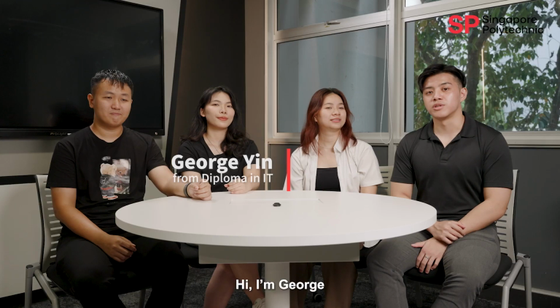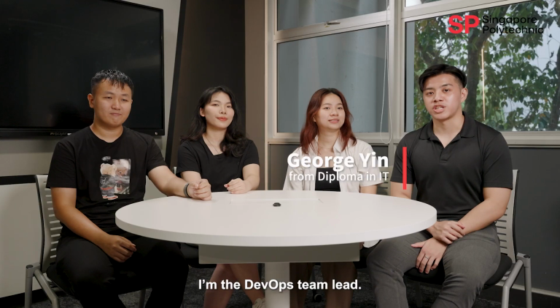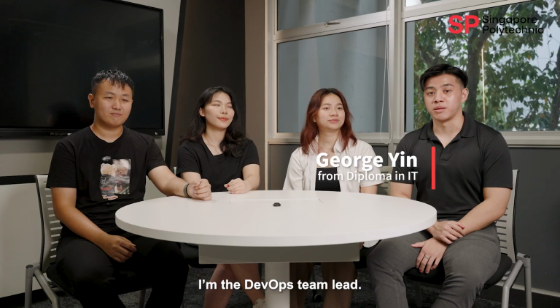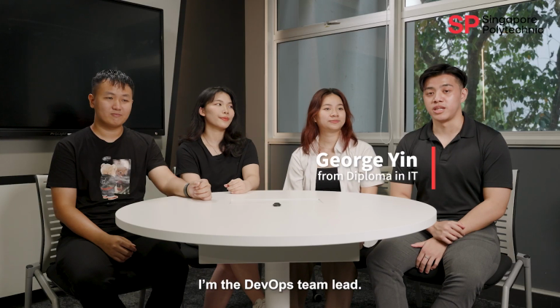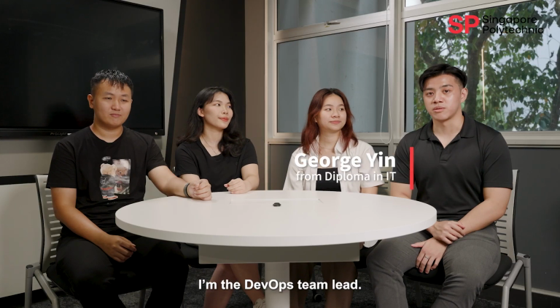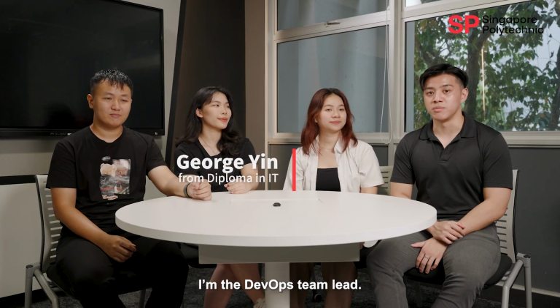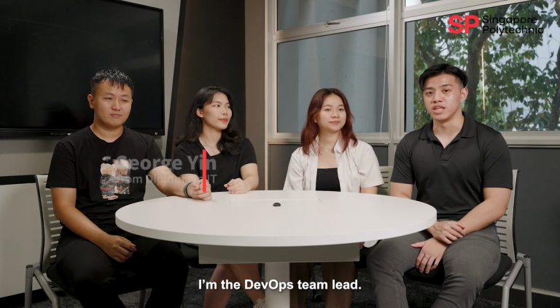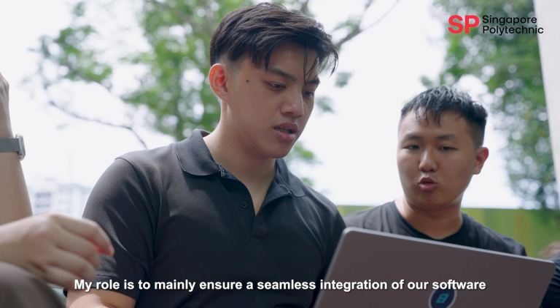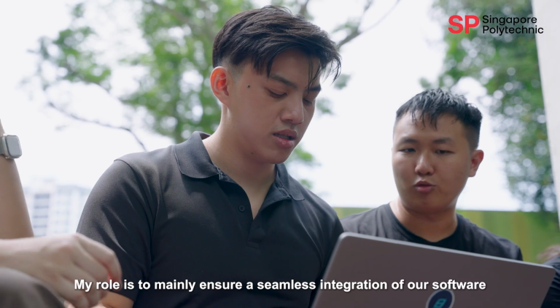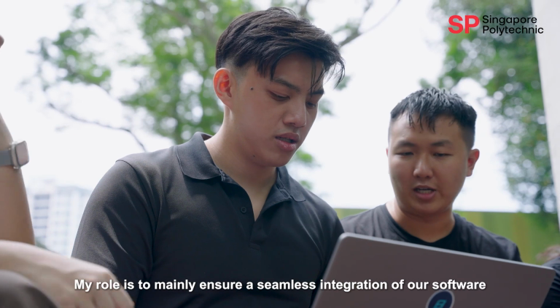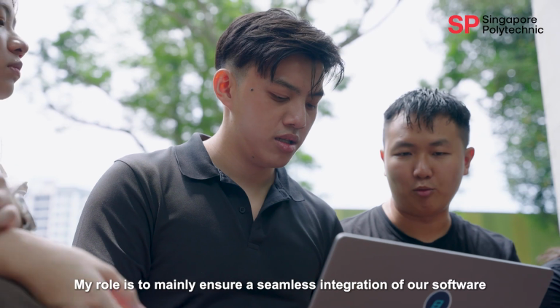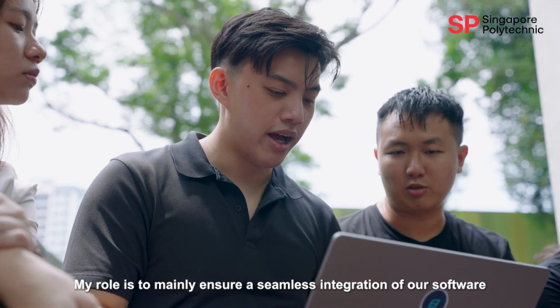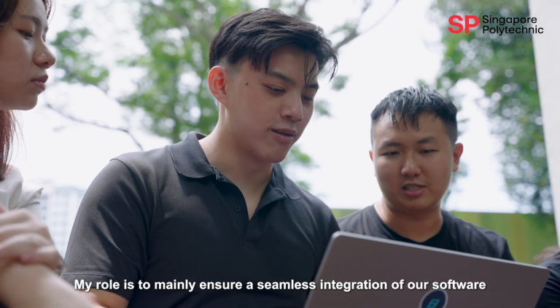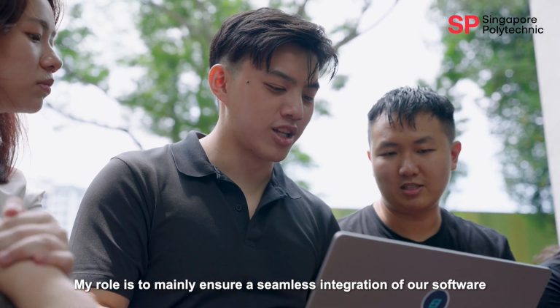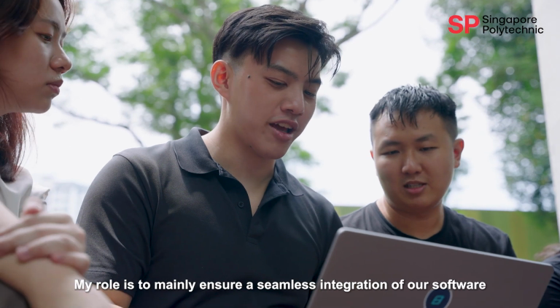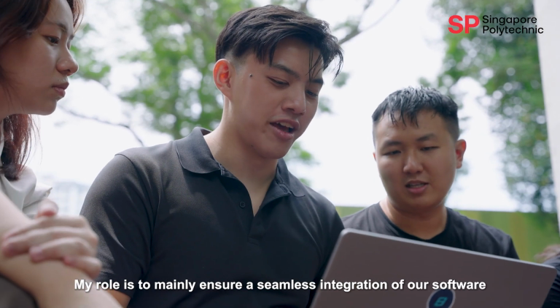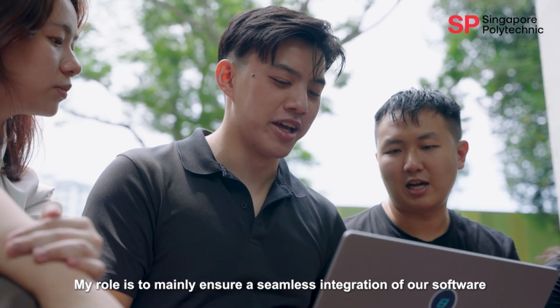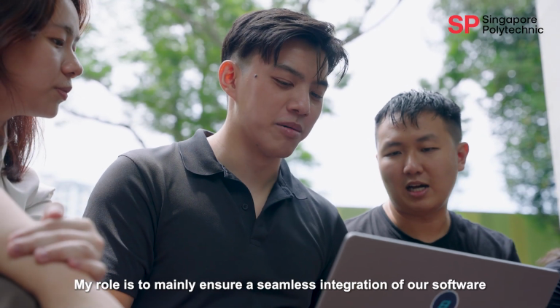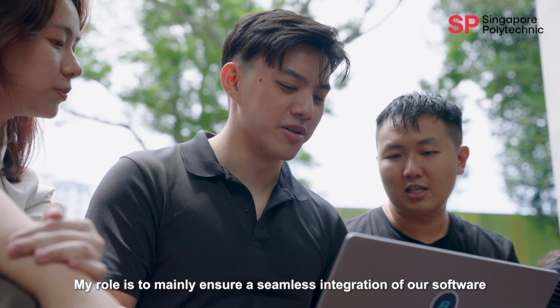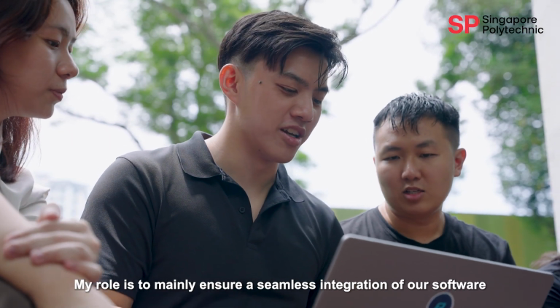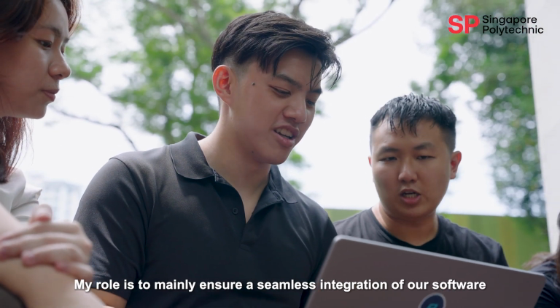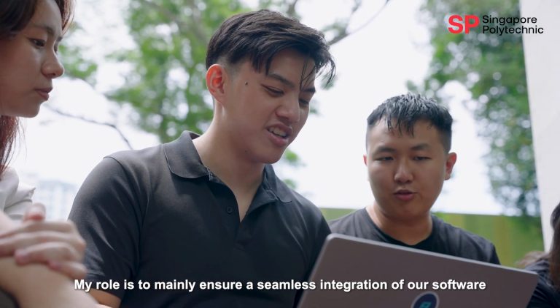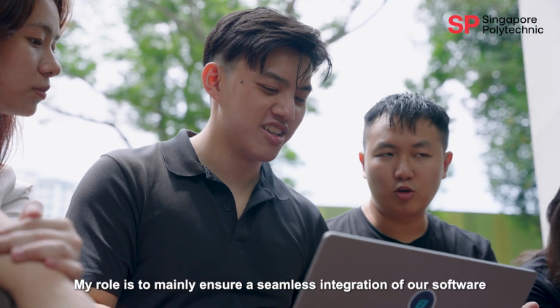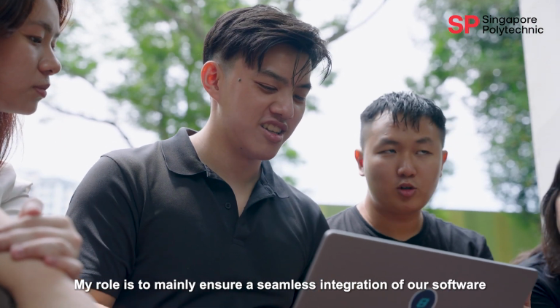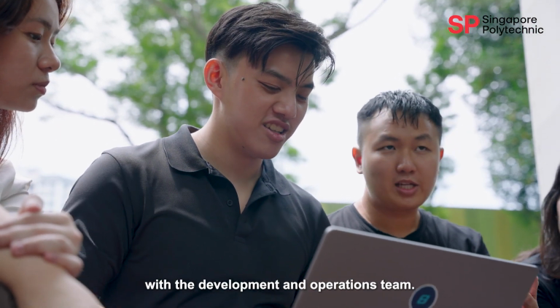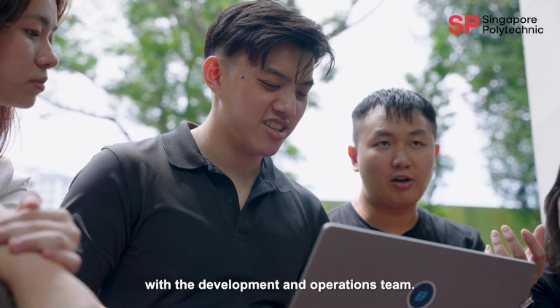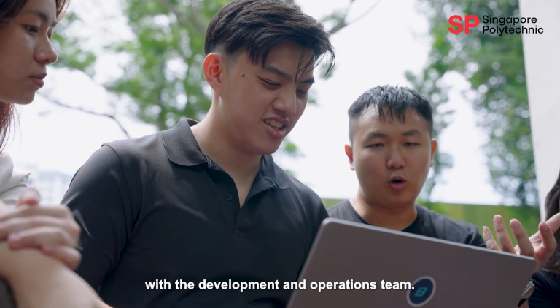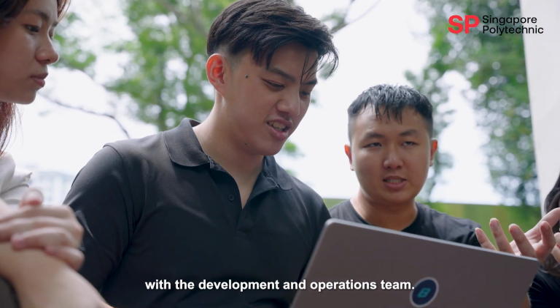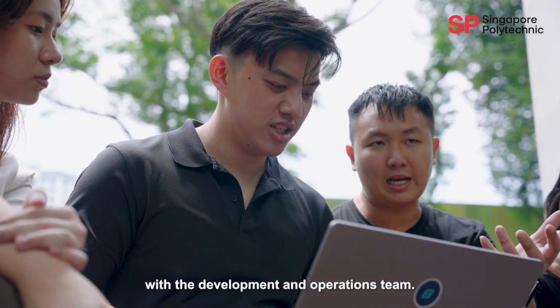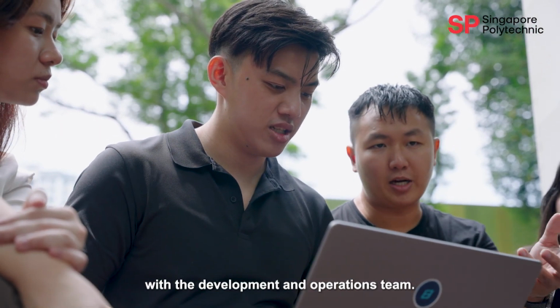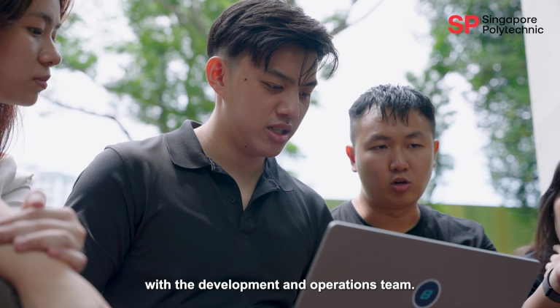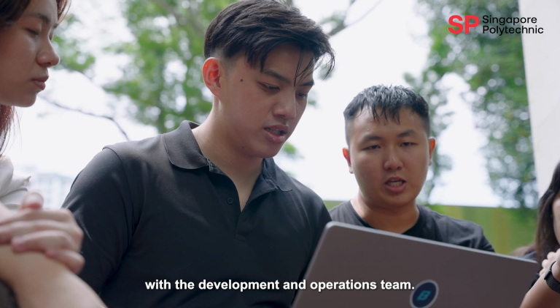I'm George. I'm the DevOps team lead. My role is to mainly ensure a seamless integration of our software with the development and operations teams.